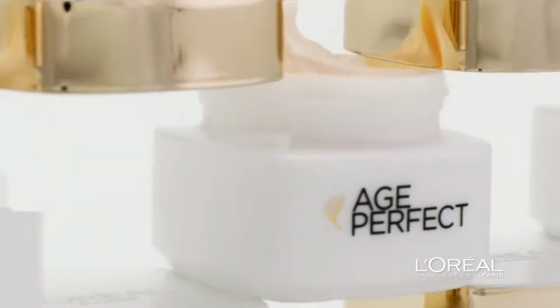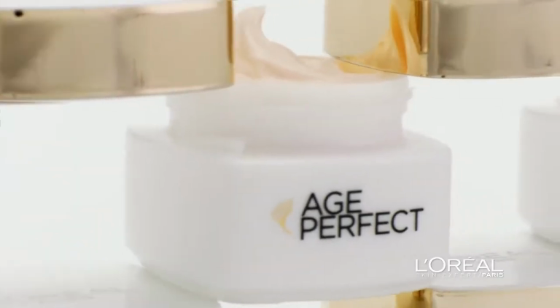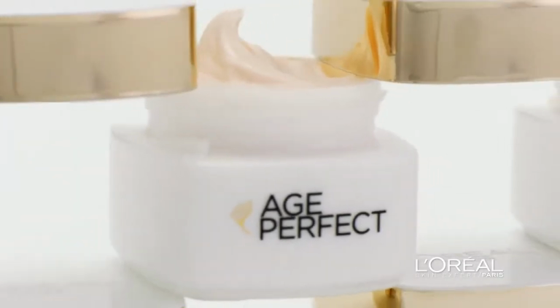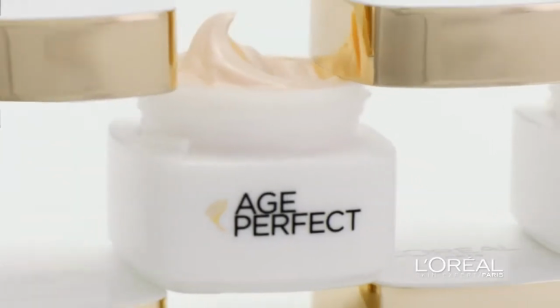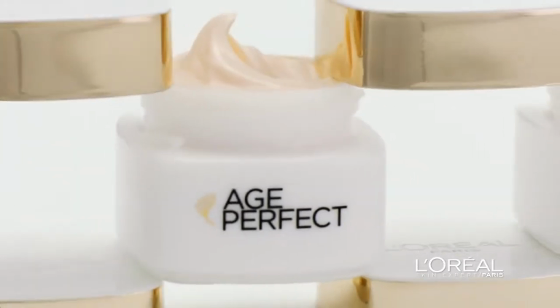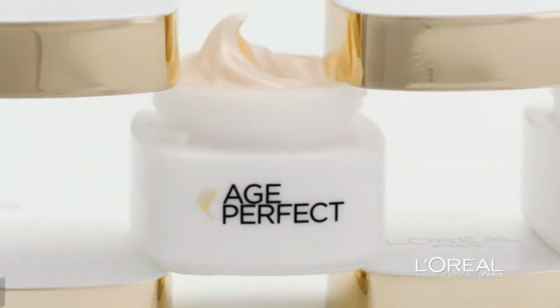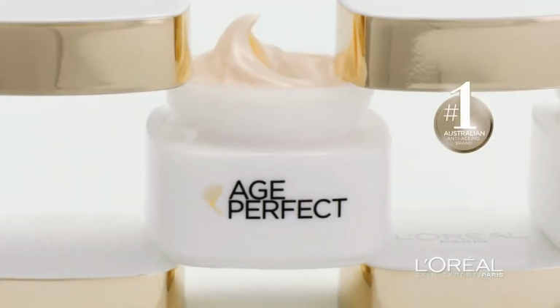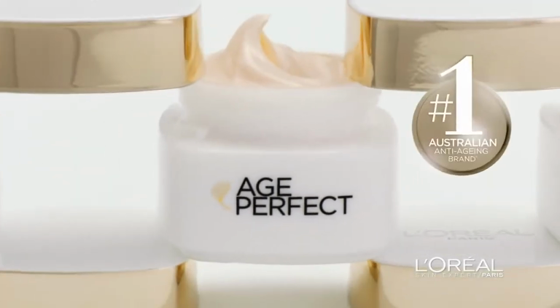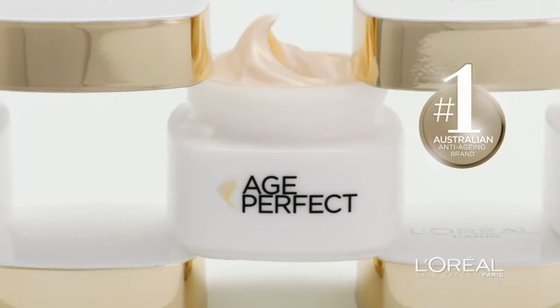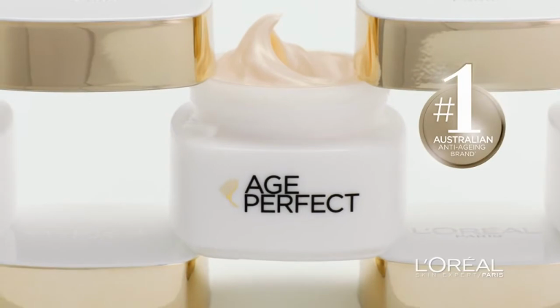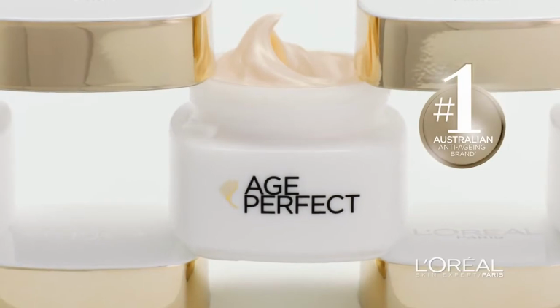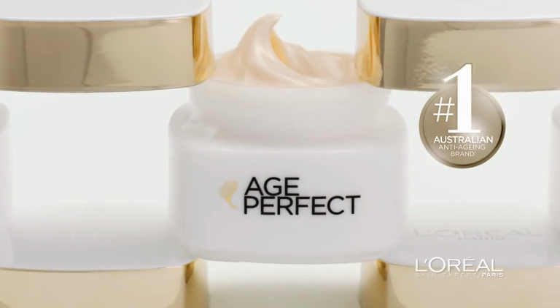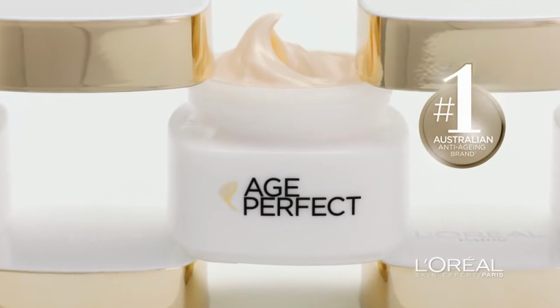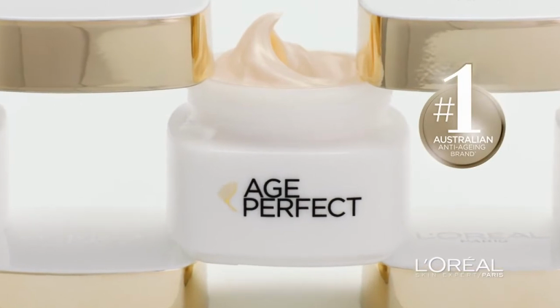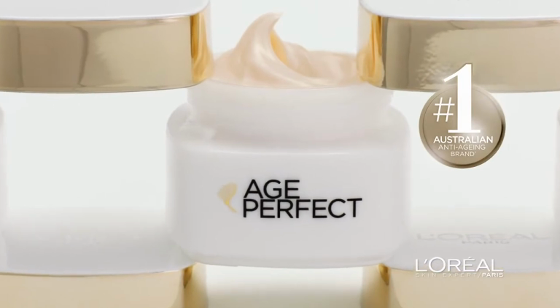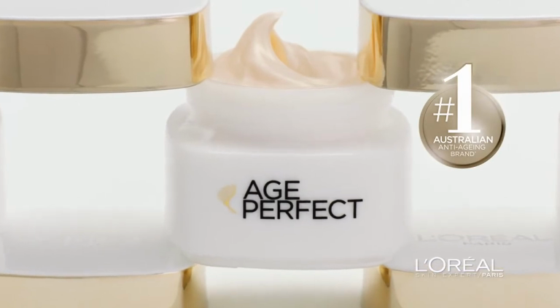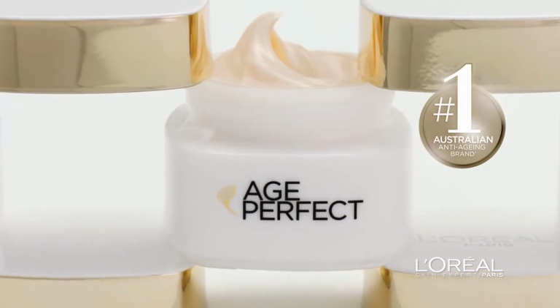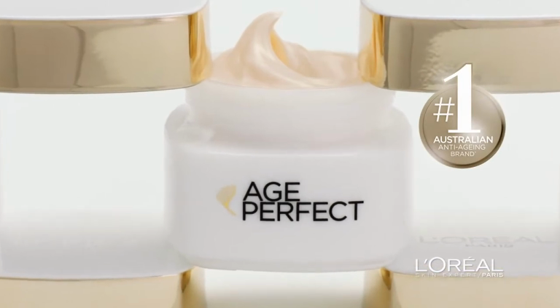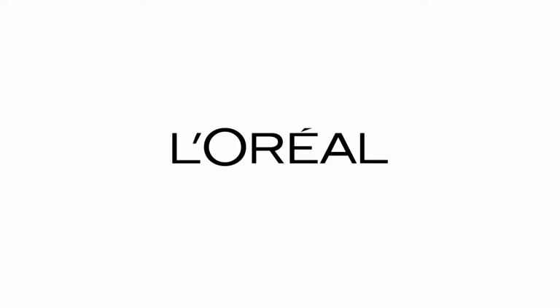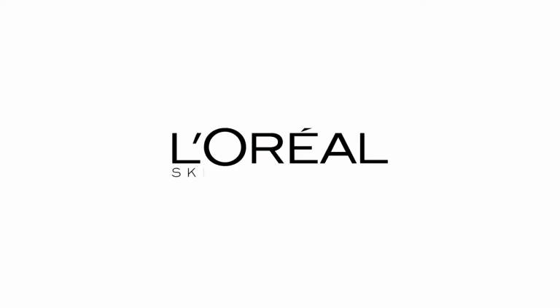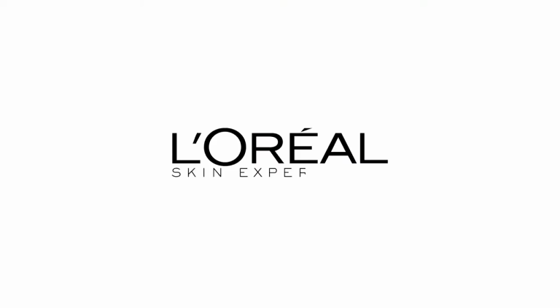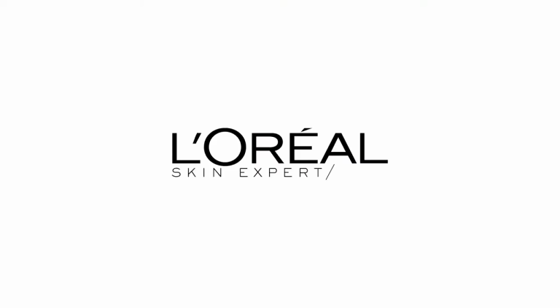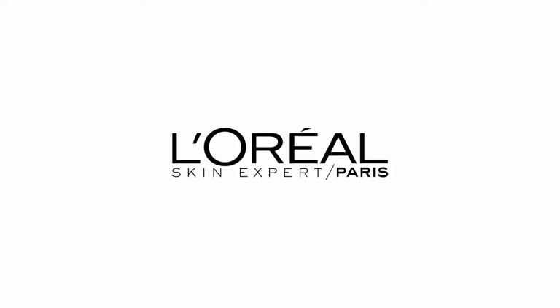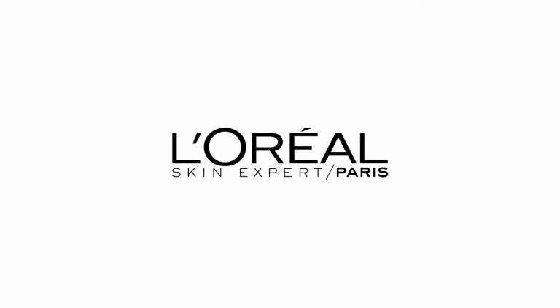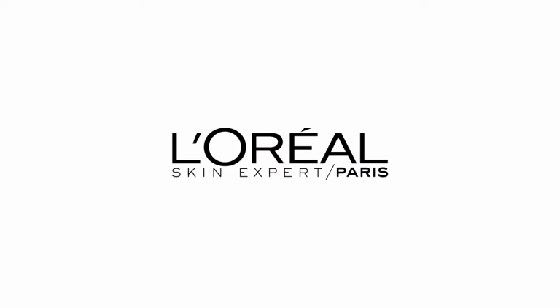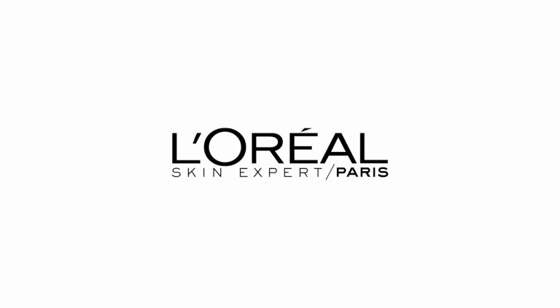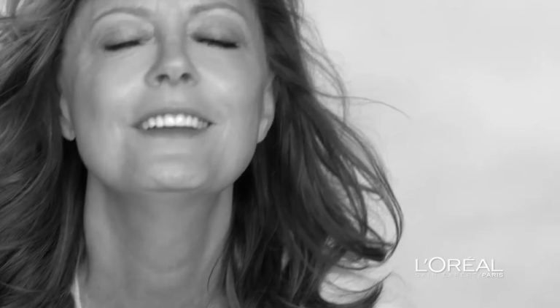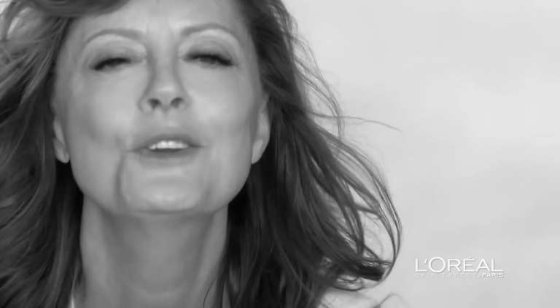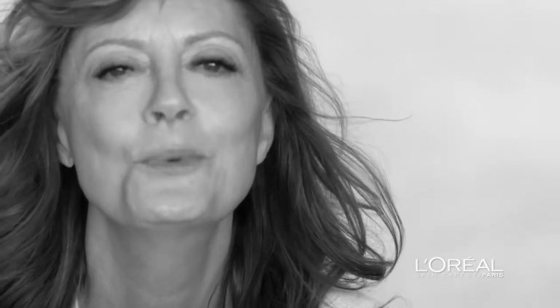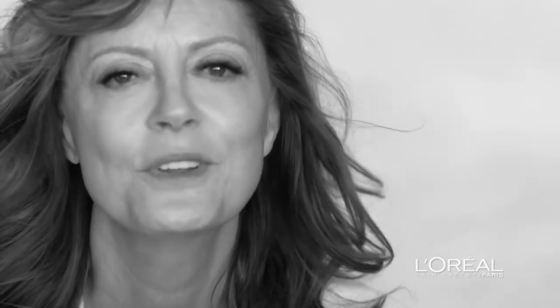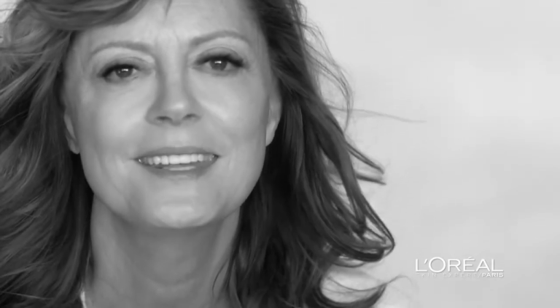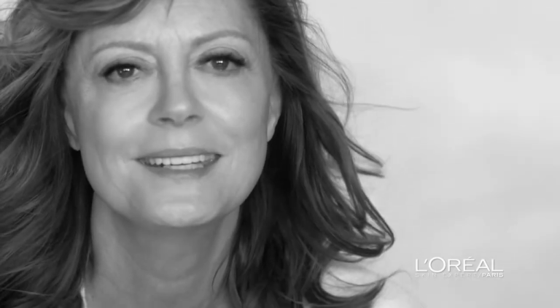Age Perfect, from Australia's number one anti-aging brand, L'Oreal Paris. You're worth it.